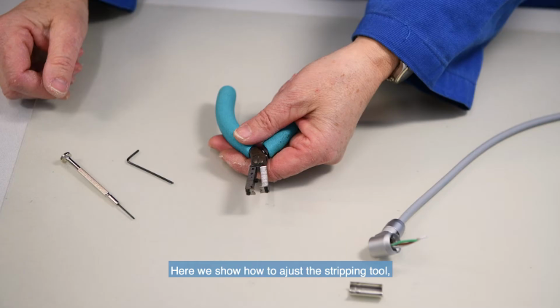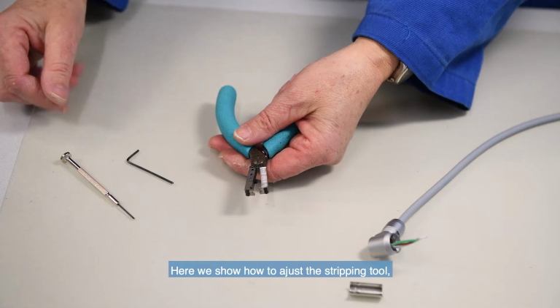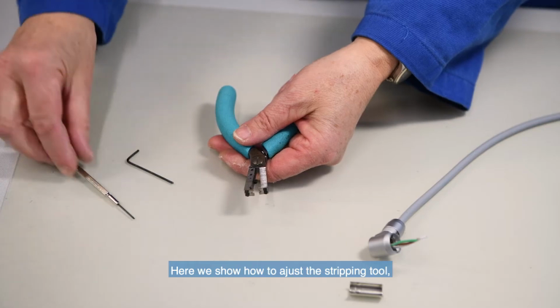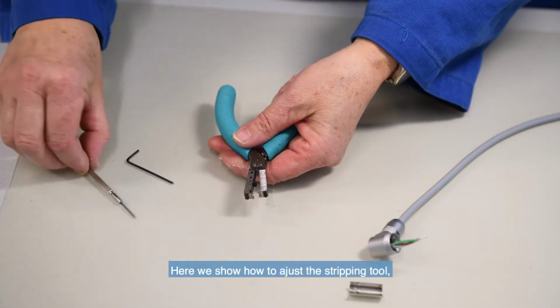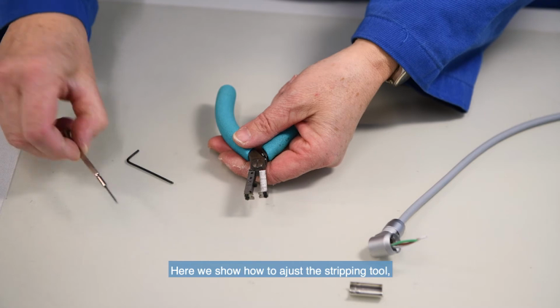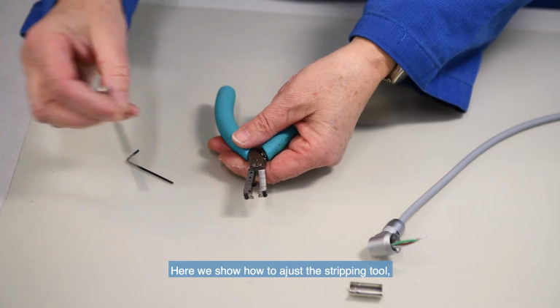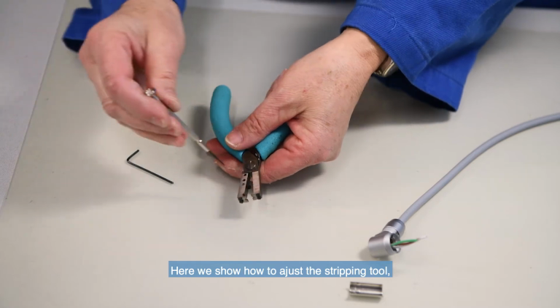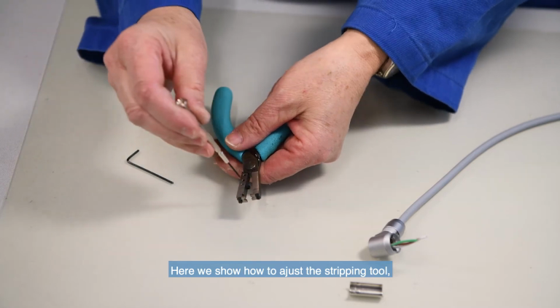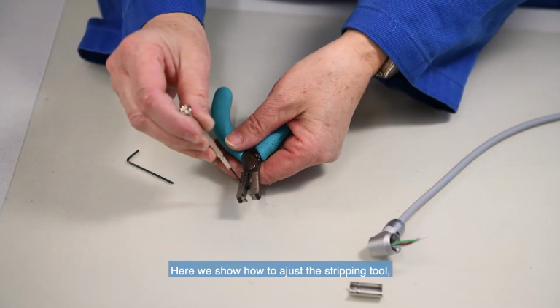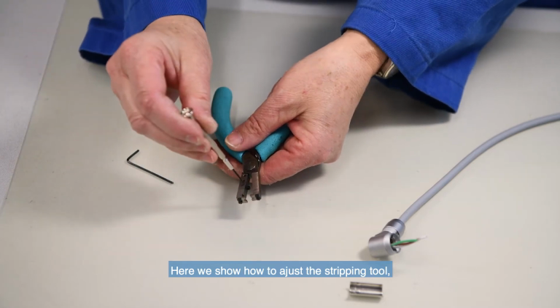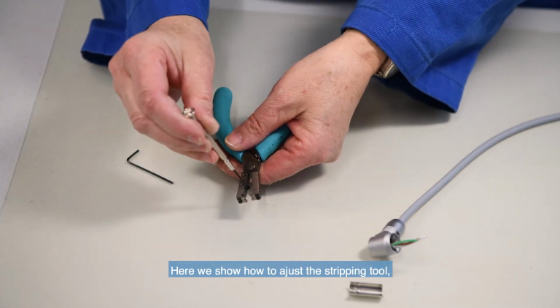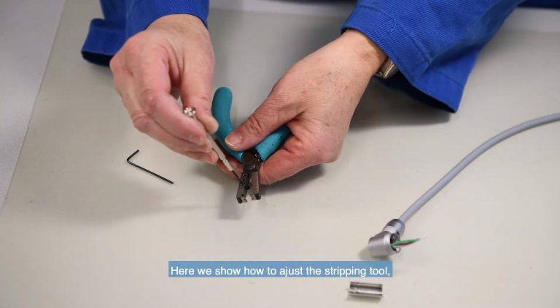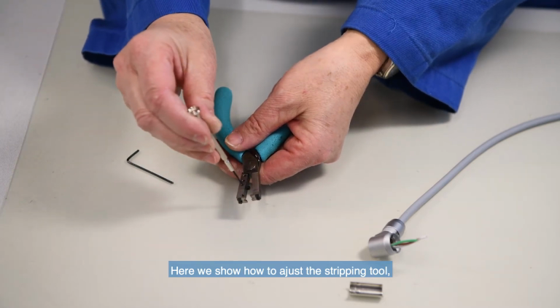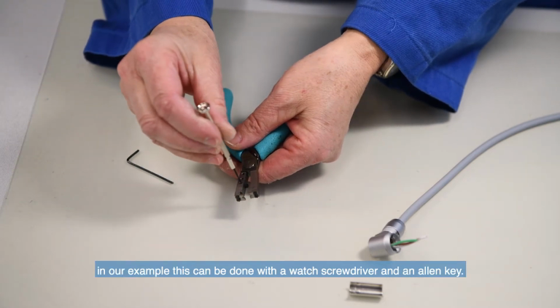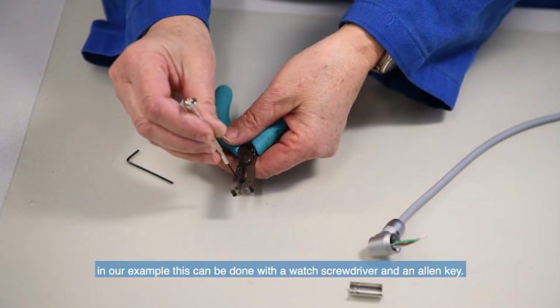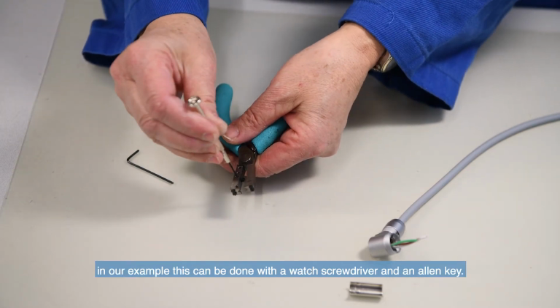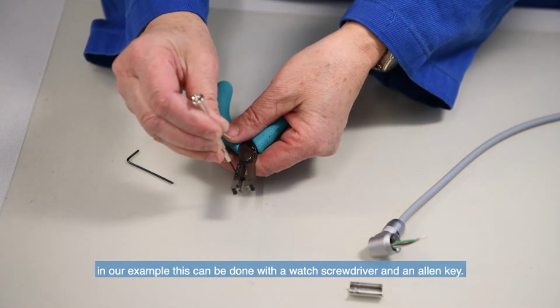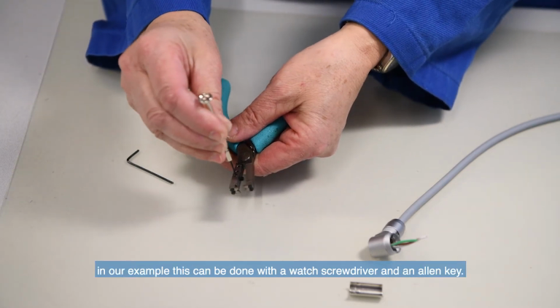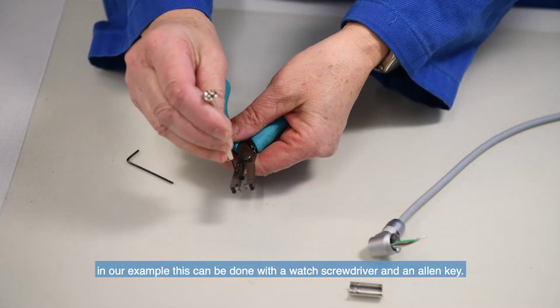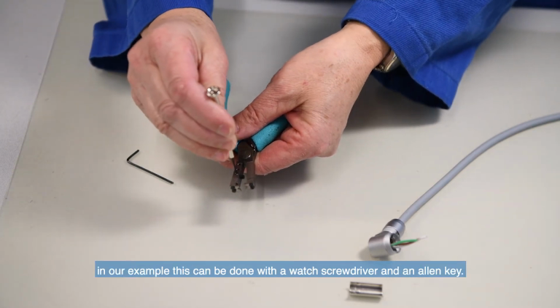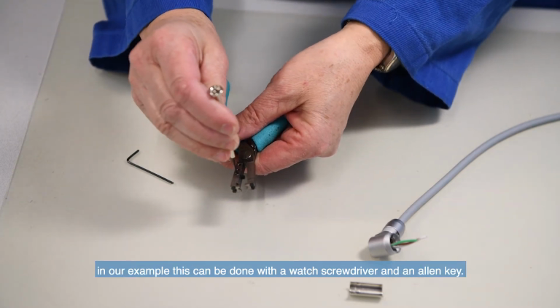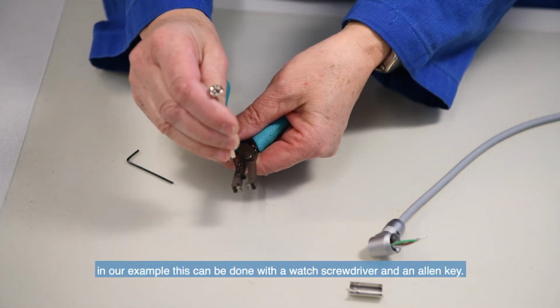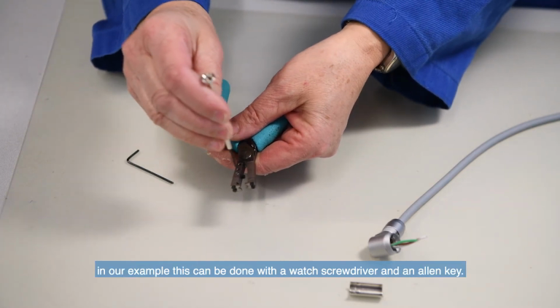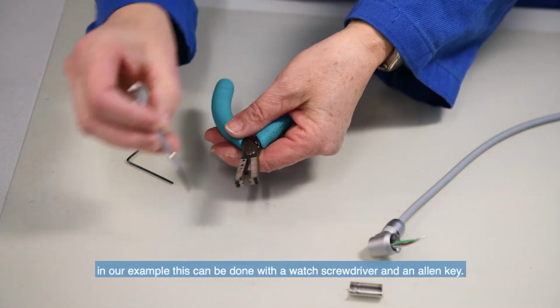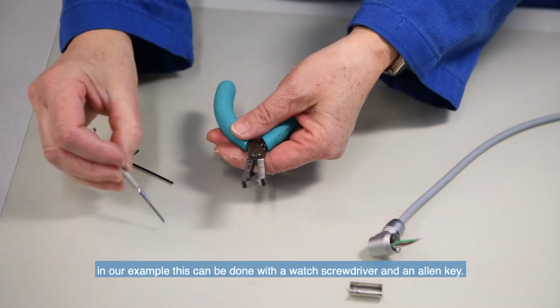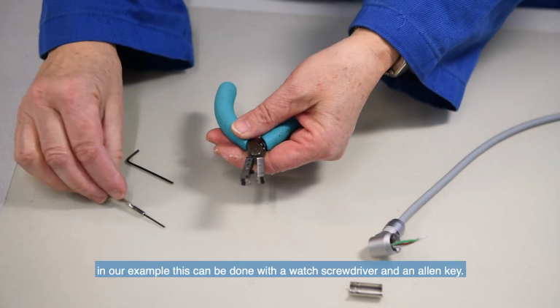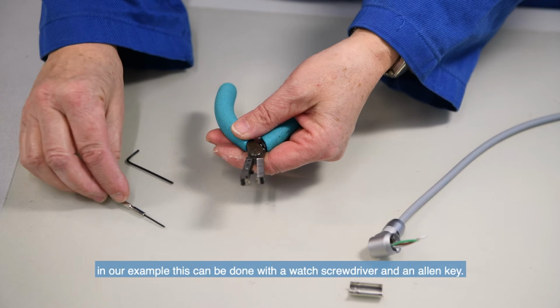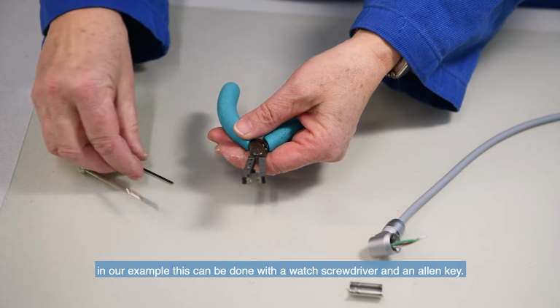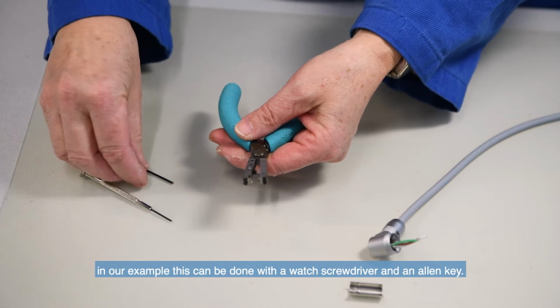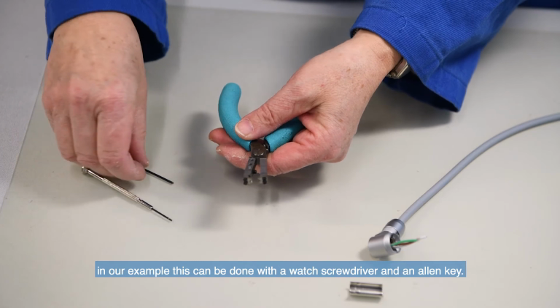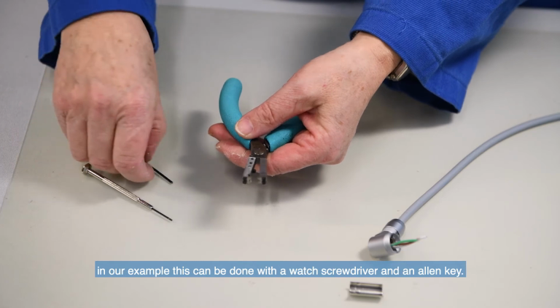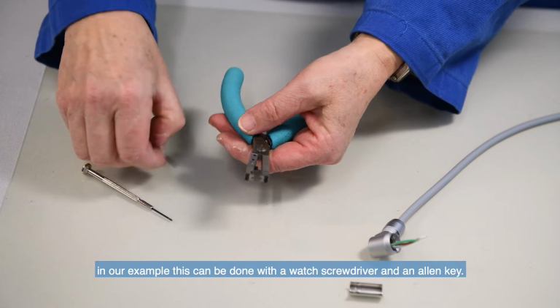Here we show how to adjust the stripping tool. In our example, this can be done with a watch screwdriver and an allen key.